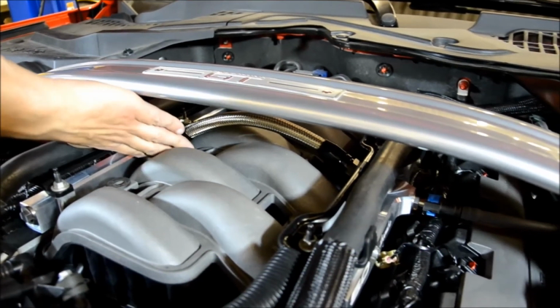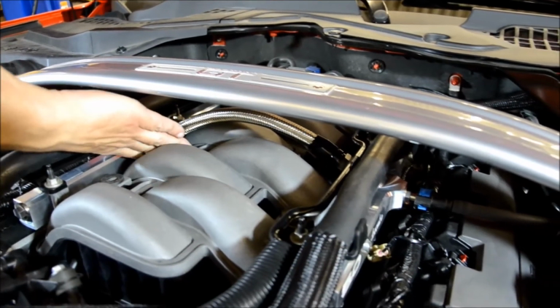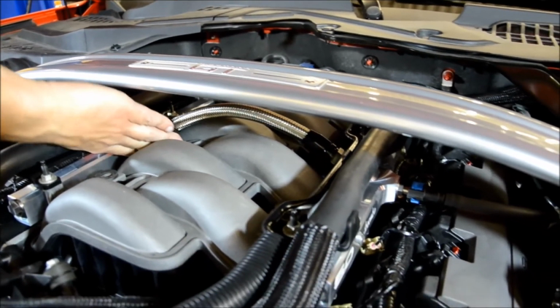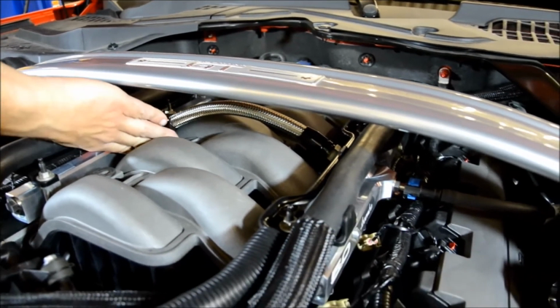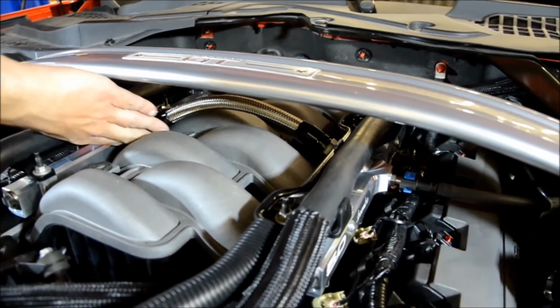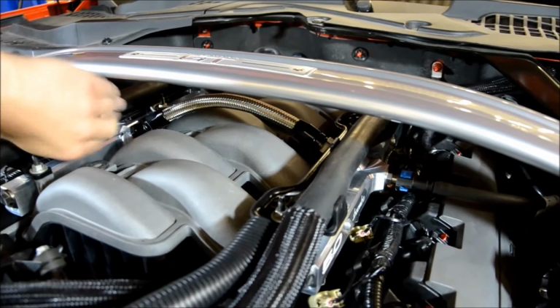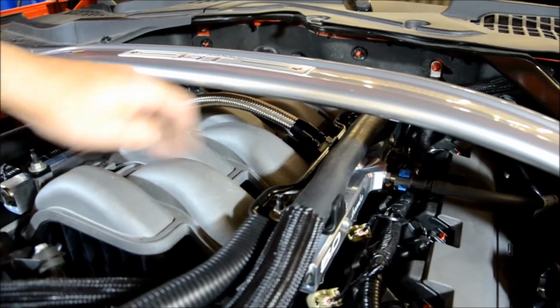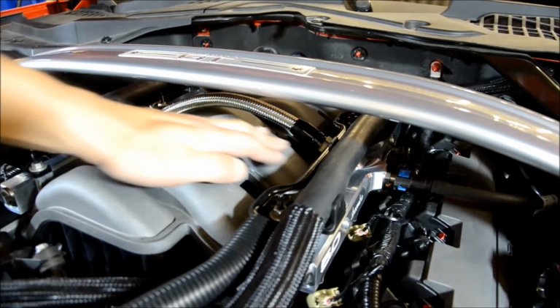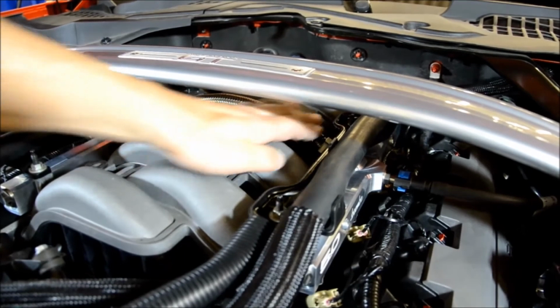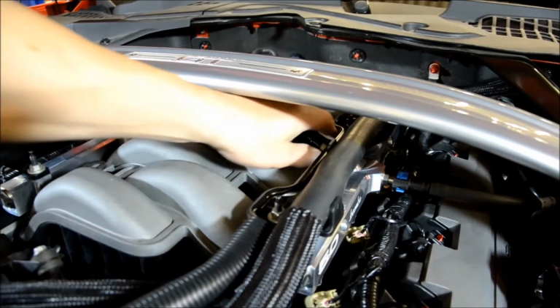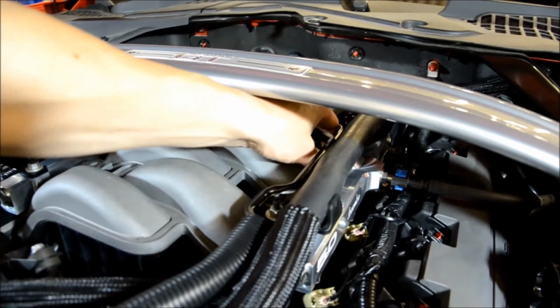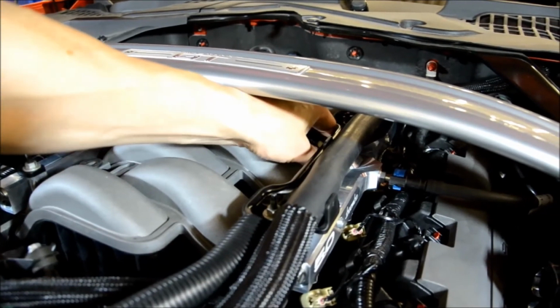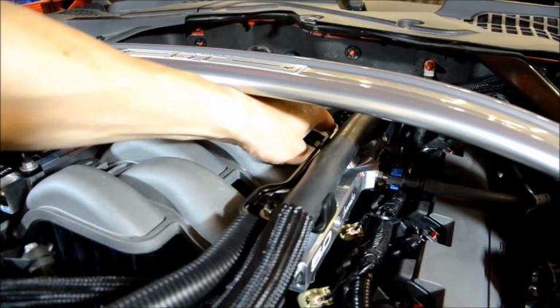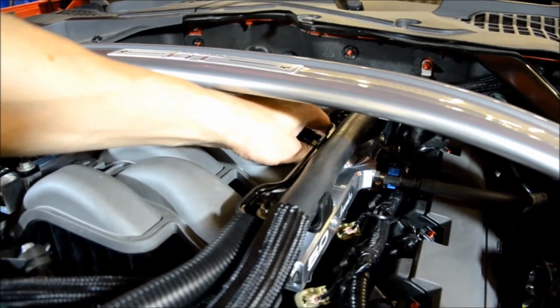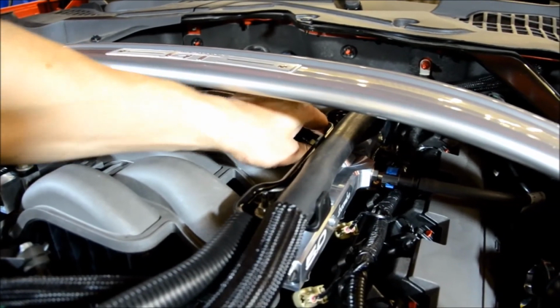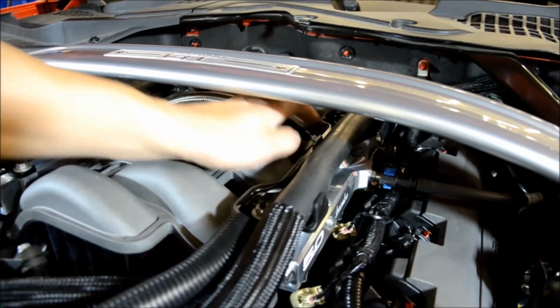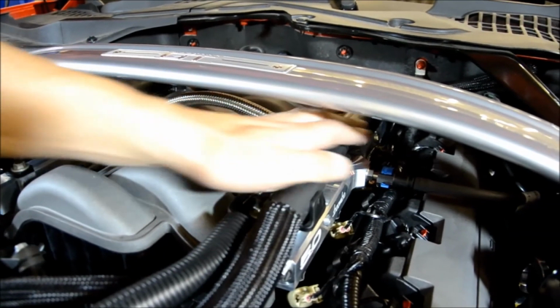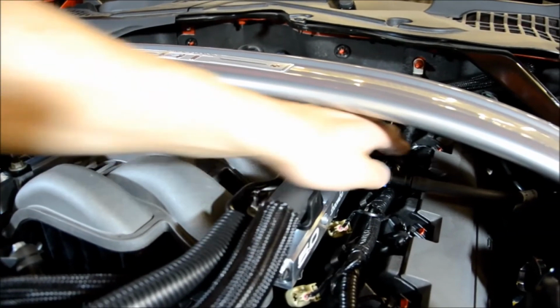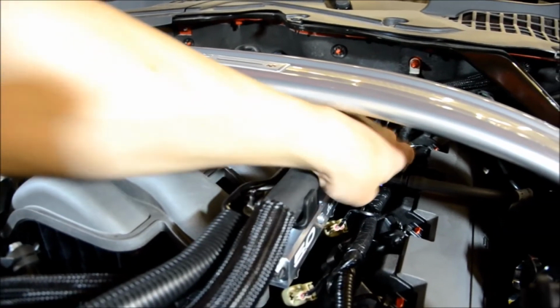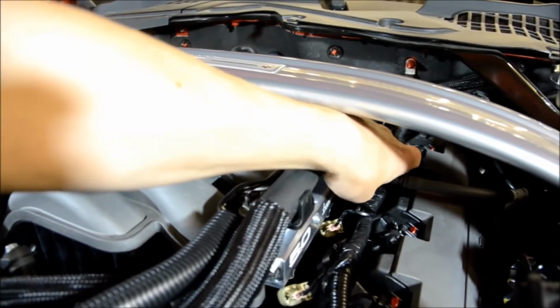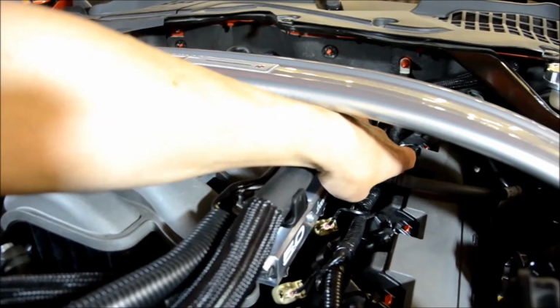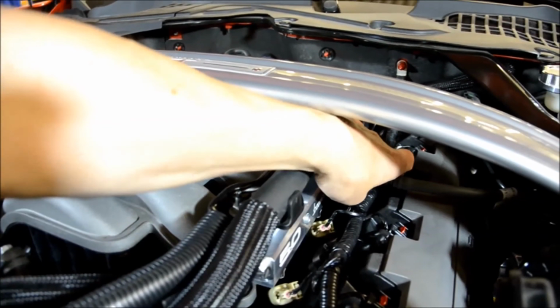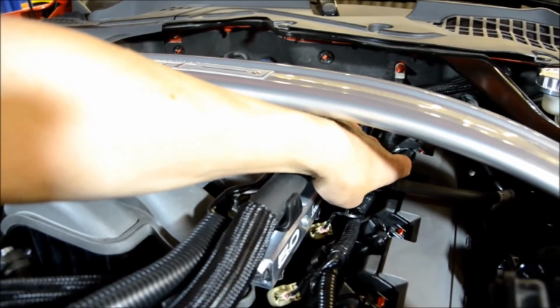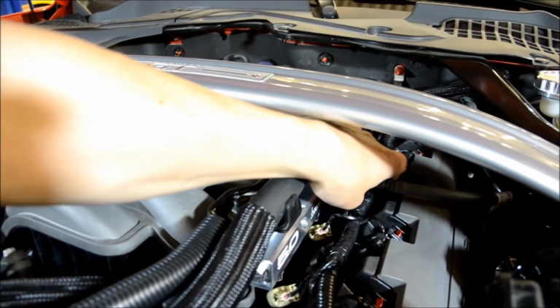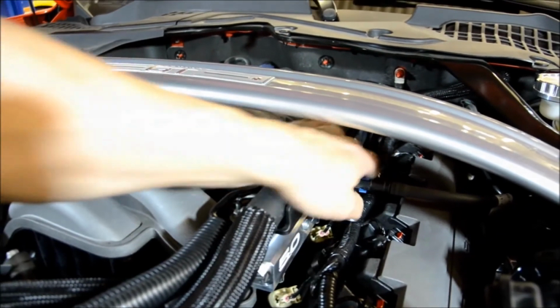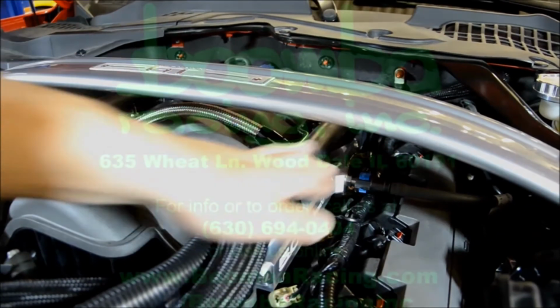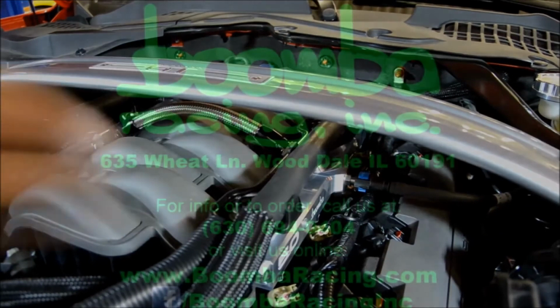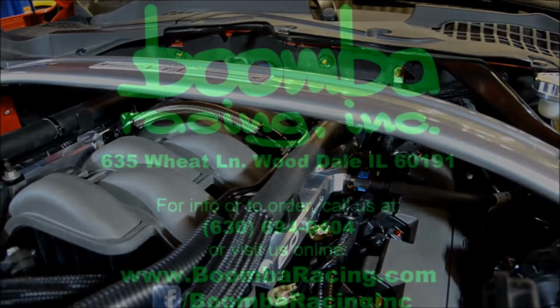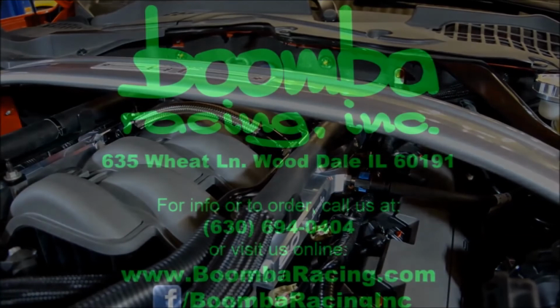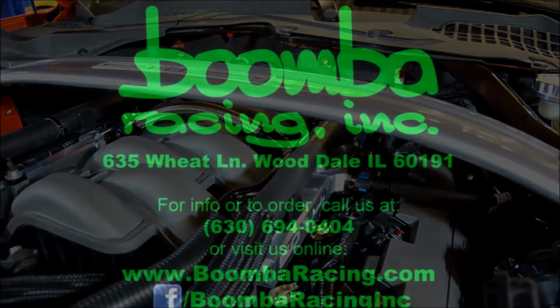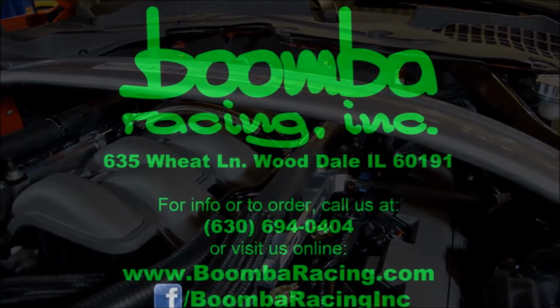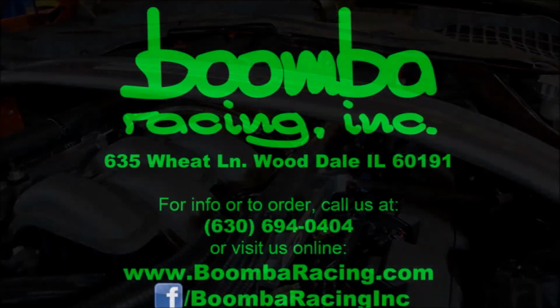This wraps up the installation of your Boomba Racing fuel rail on your Mustang GT. Go out there and enjoy your vehicle.